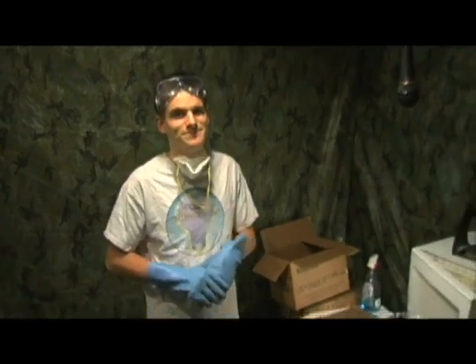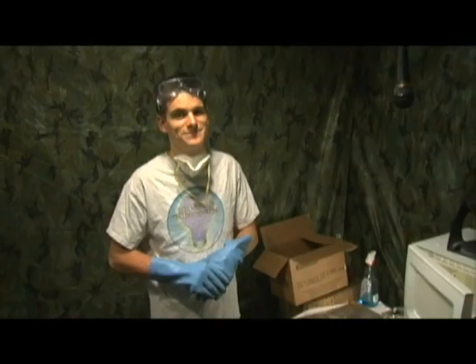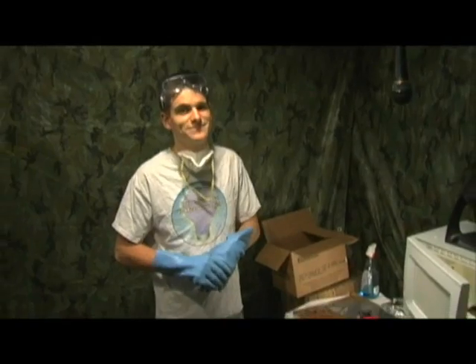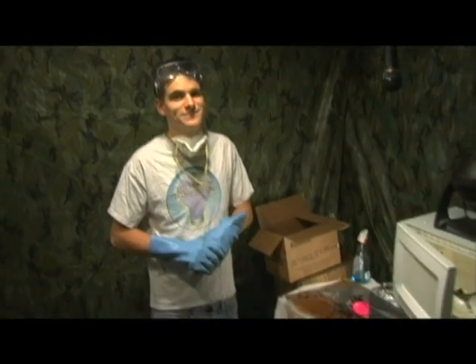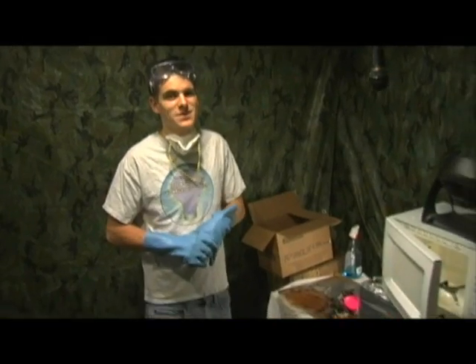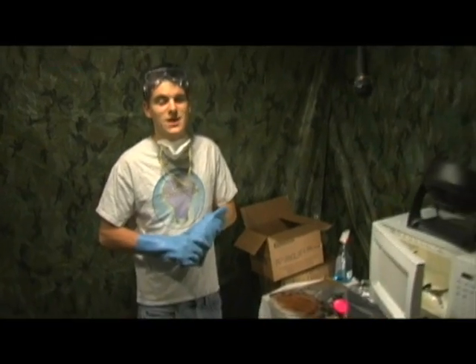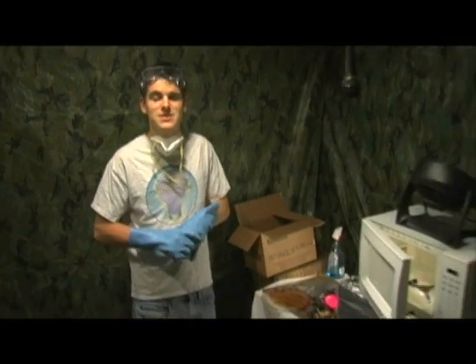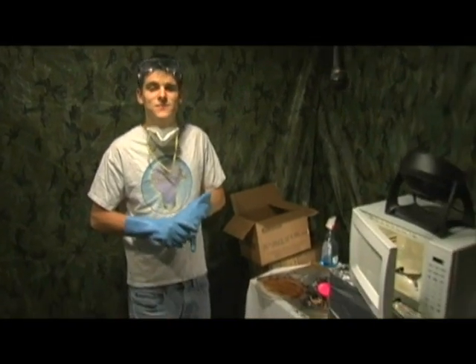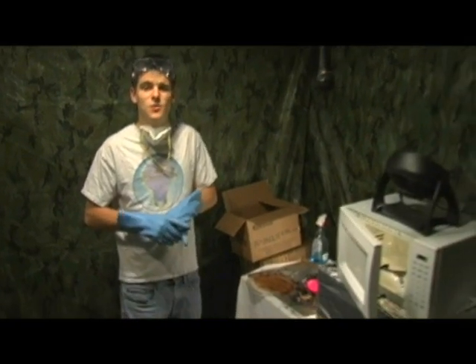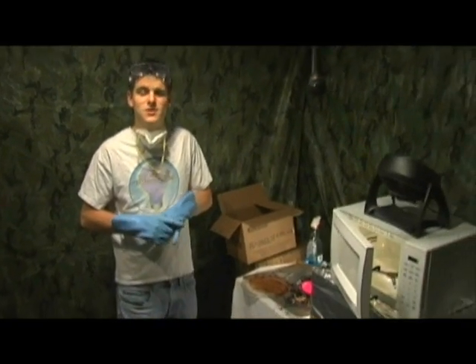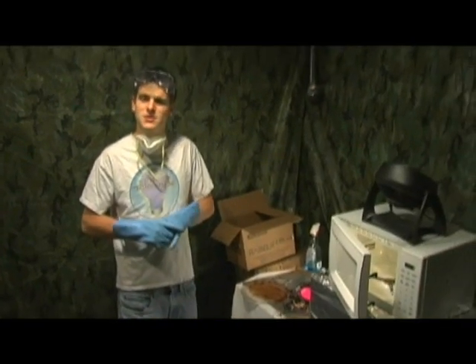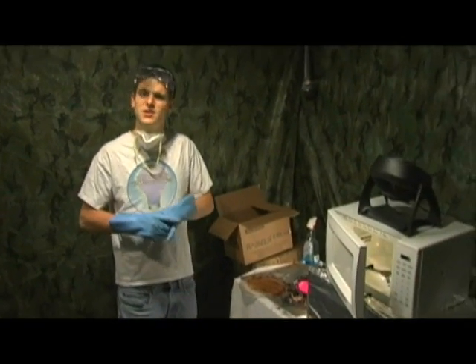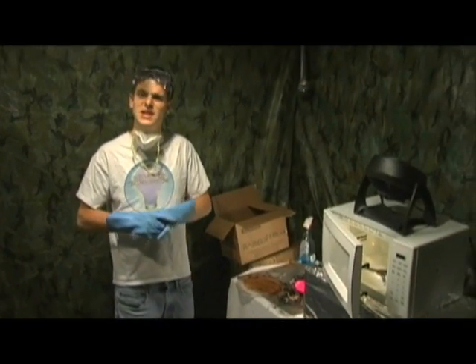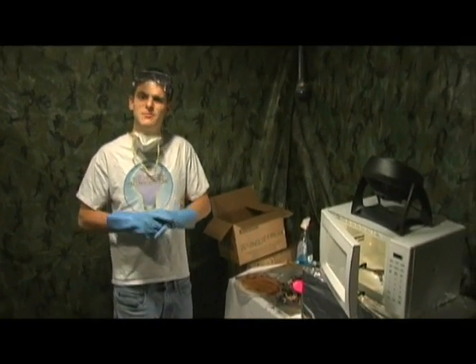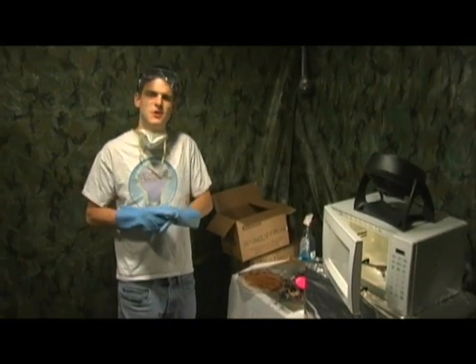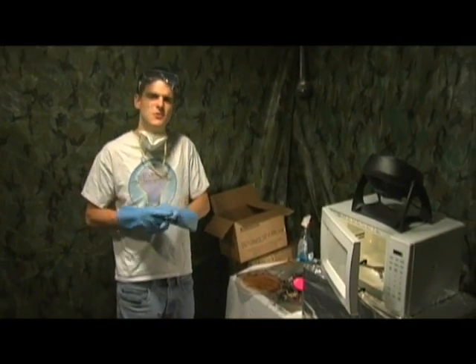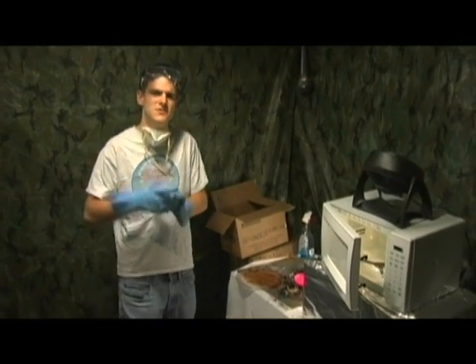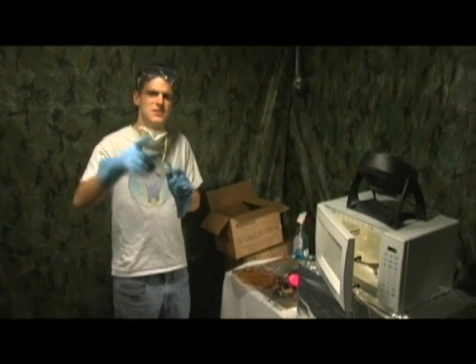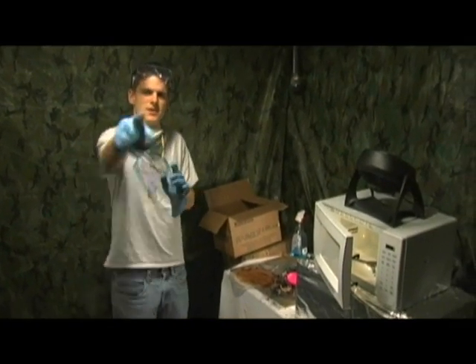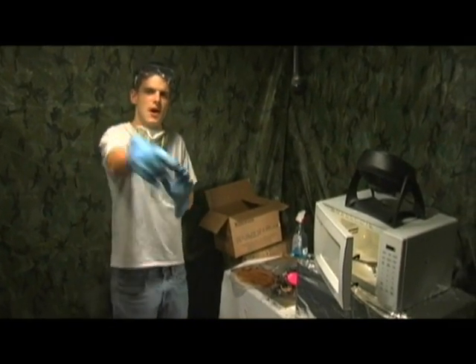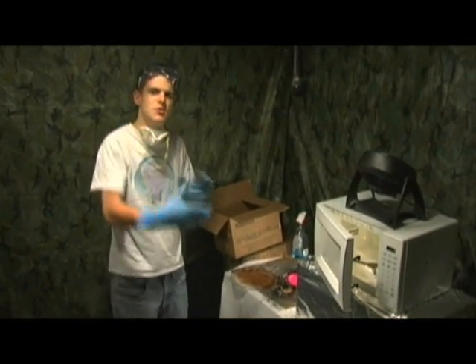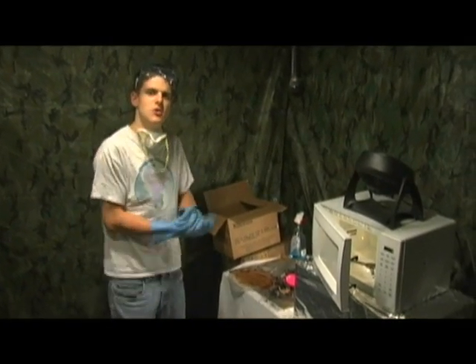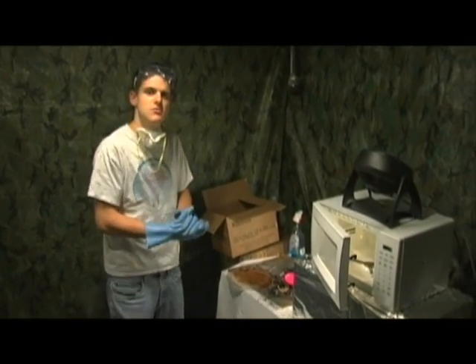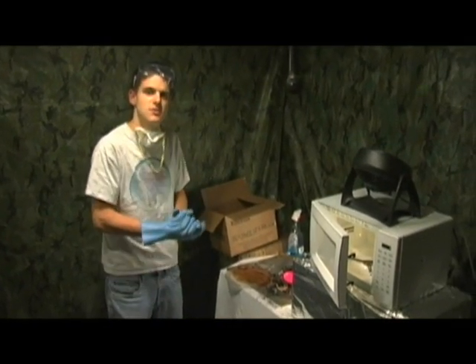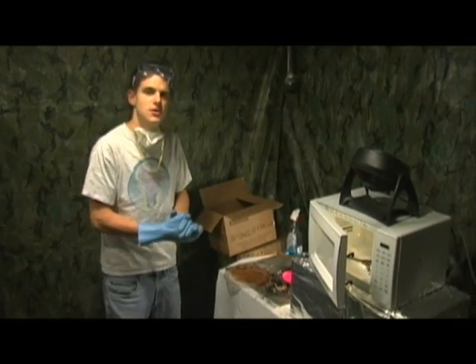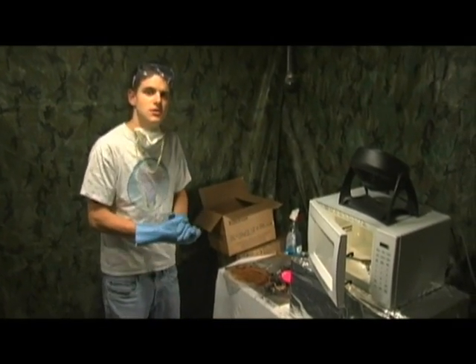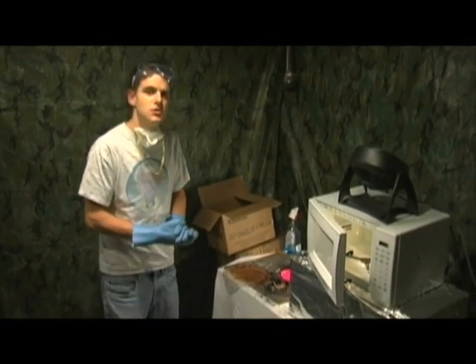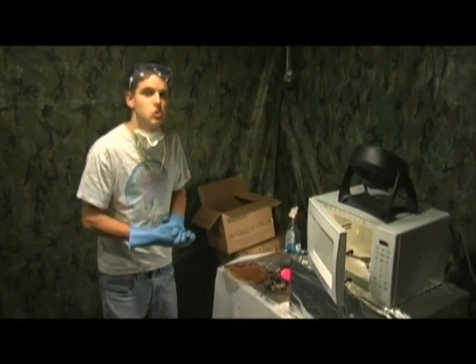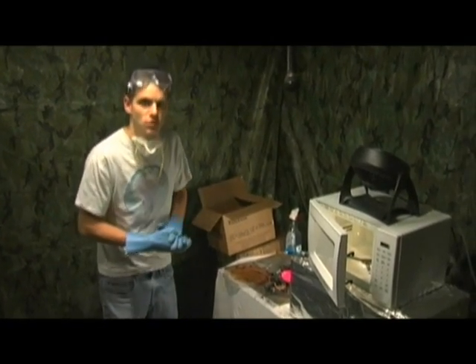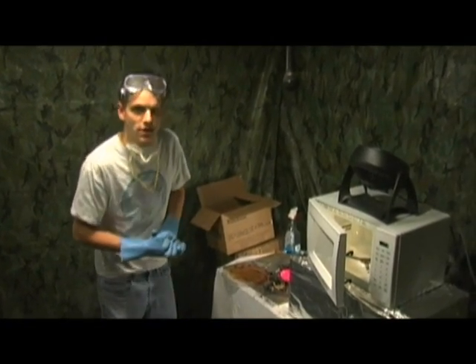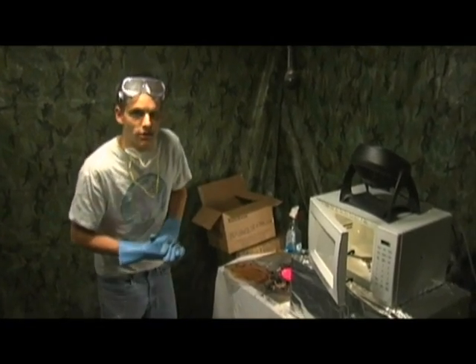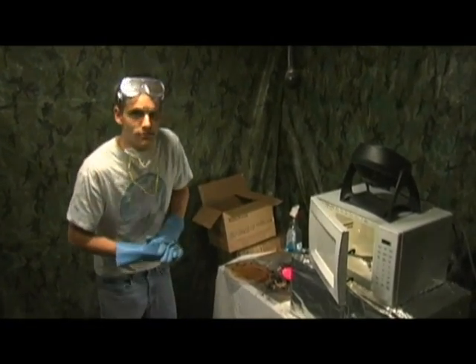So that's it for 'Is It a Good Idea to Microwave This?' I'm your host, Jory Caron.